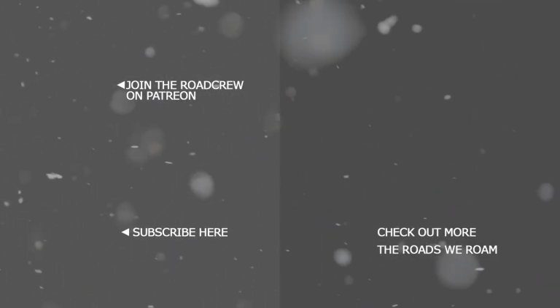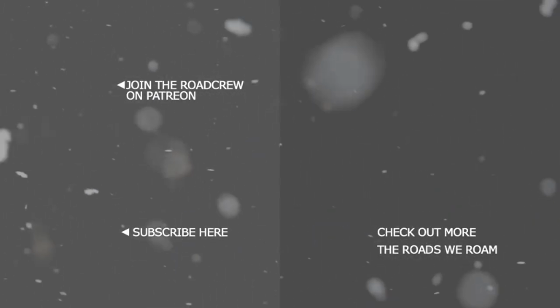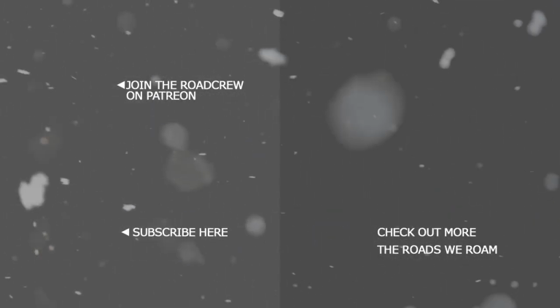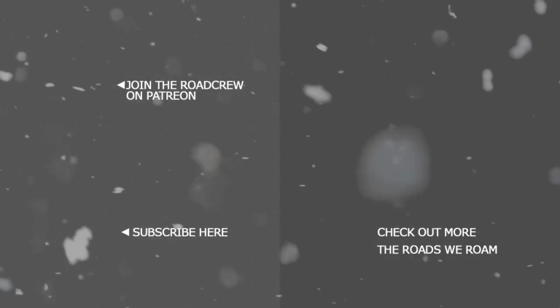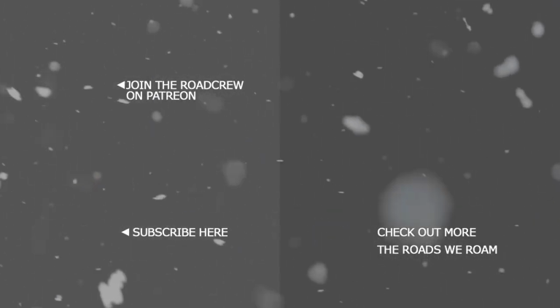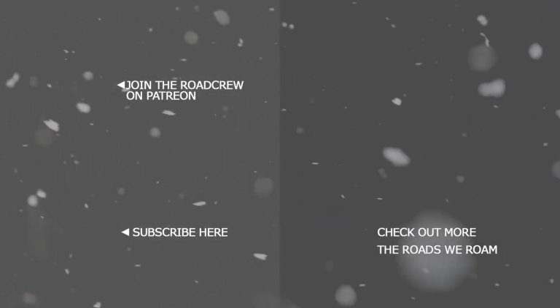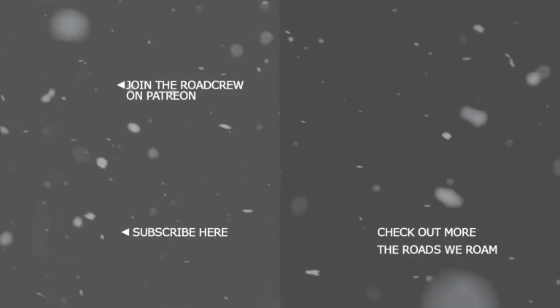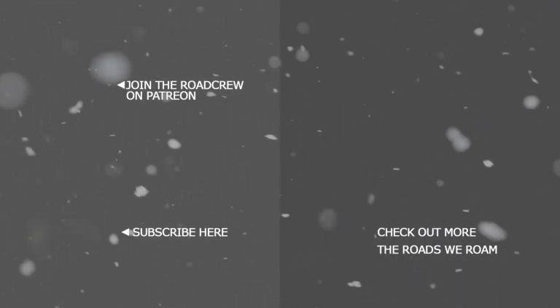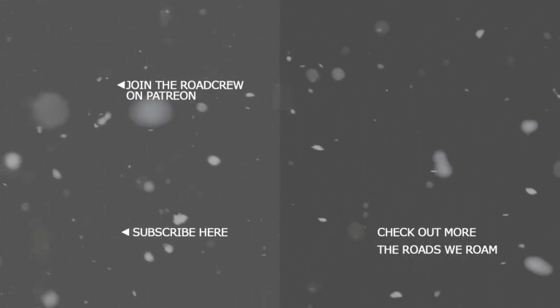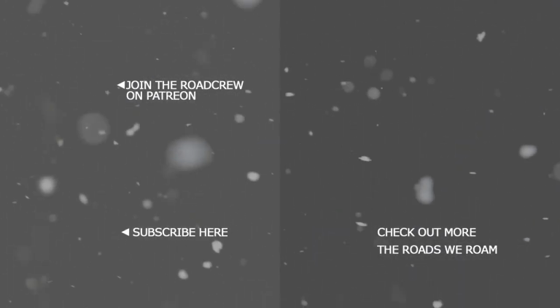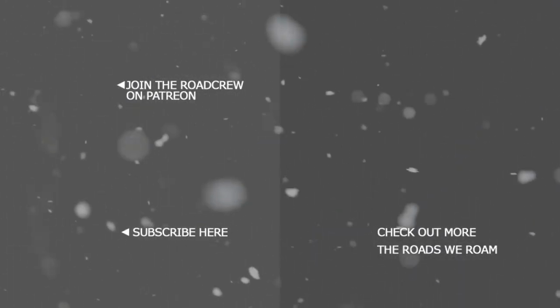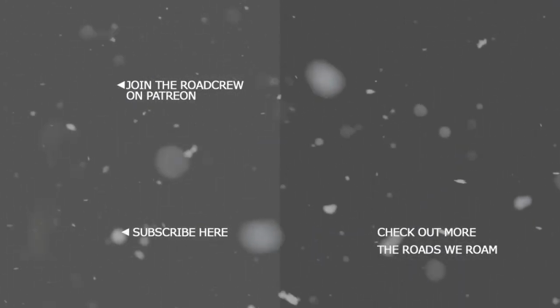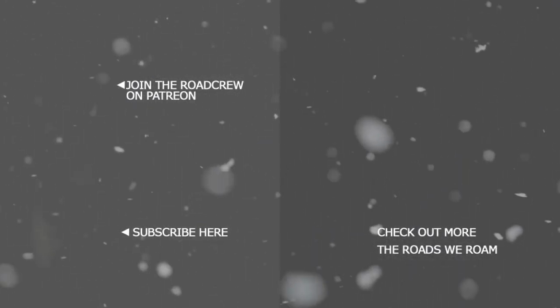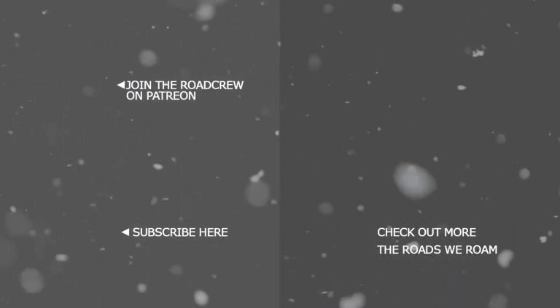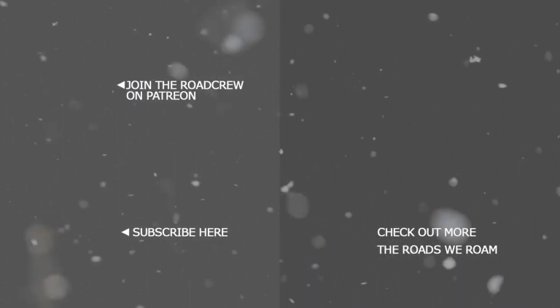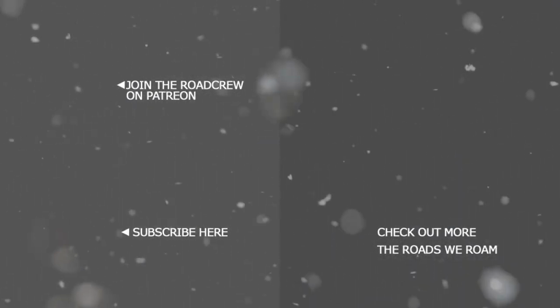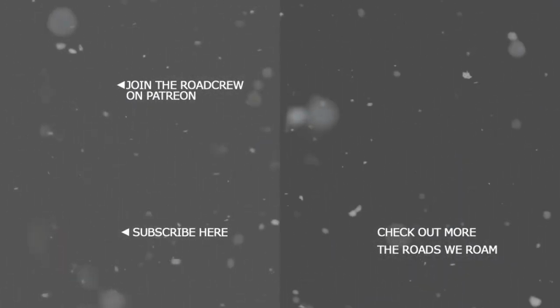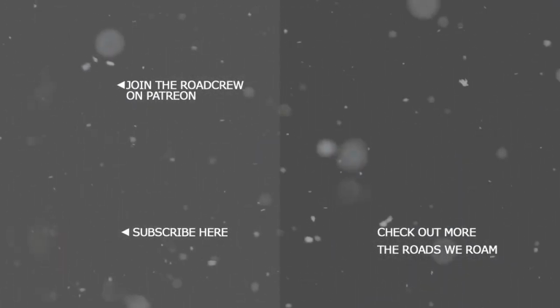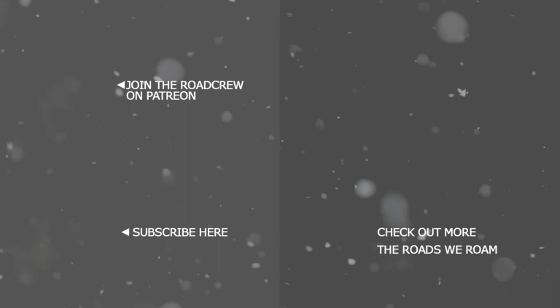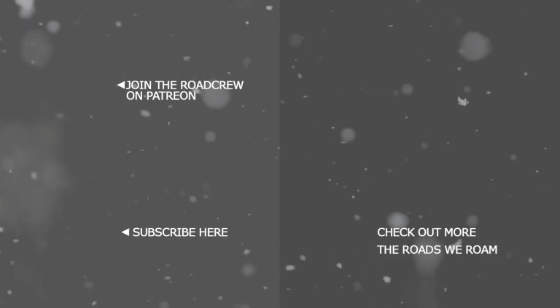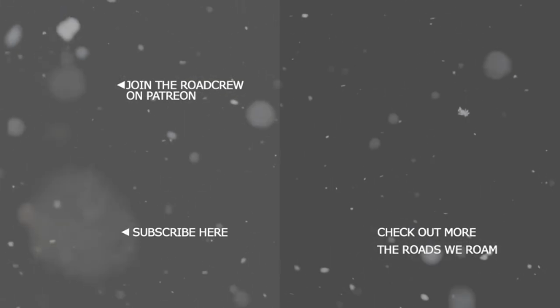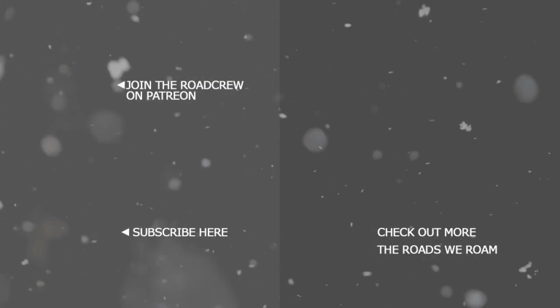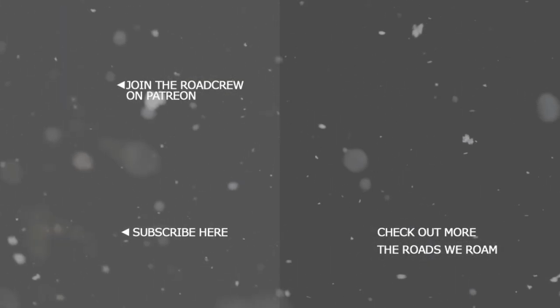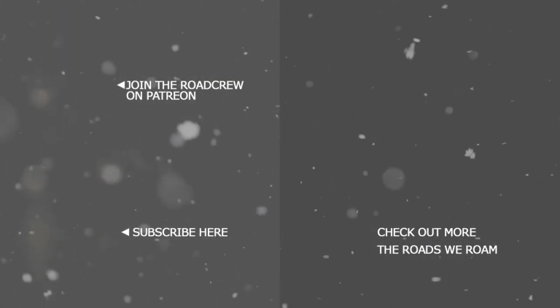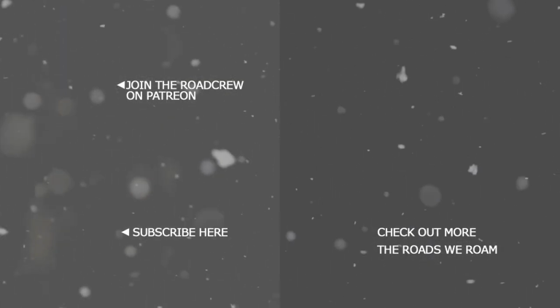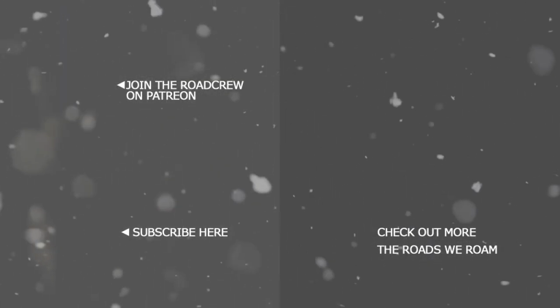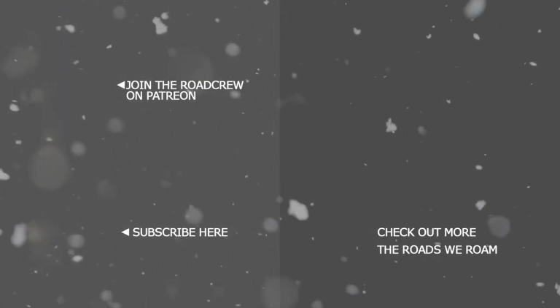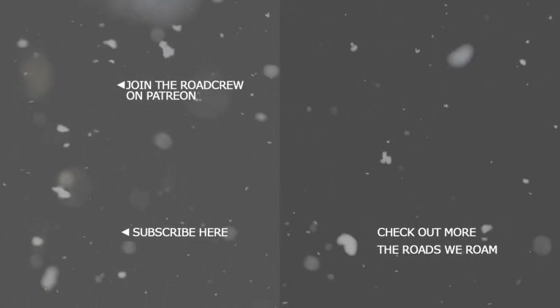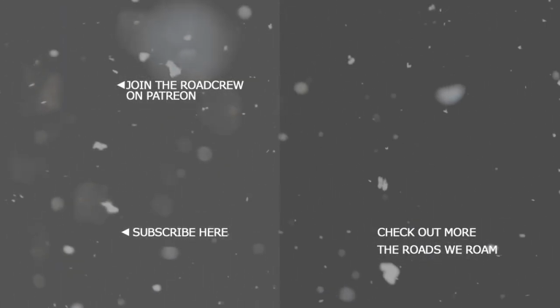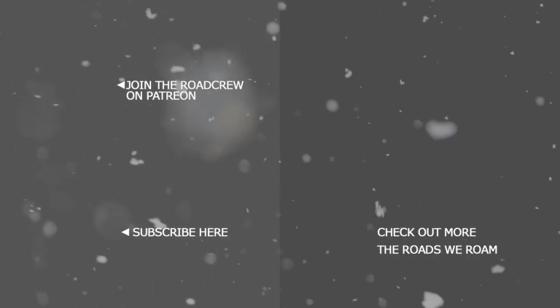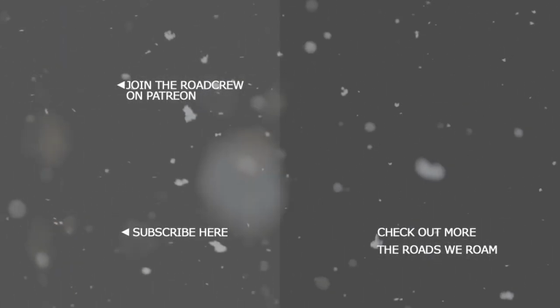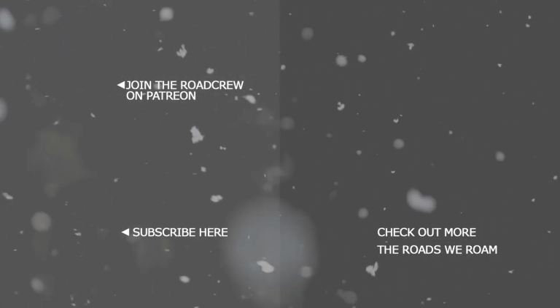Thanks for watching this video. If you're interested in more small trailers, check out our video titled 5 Best Small-Sized Campers.